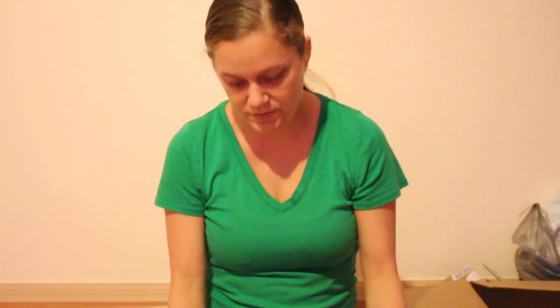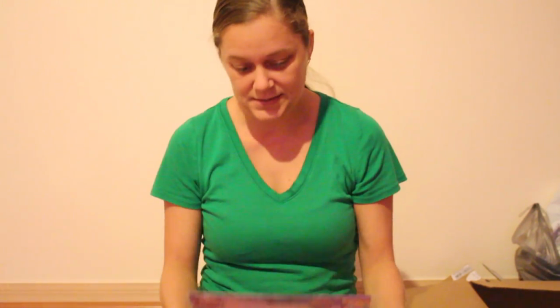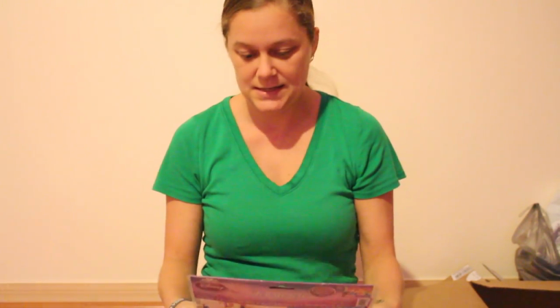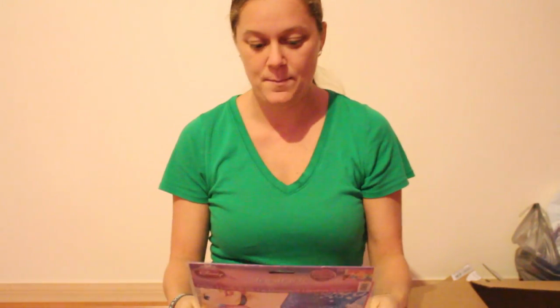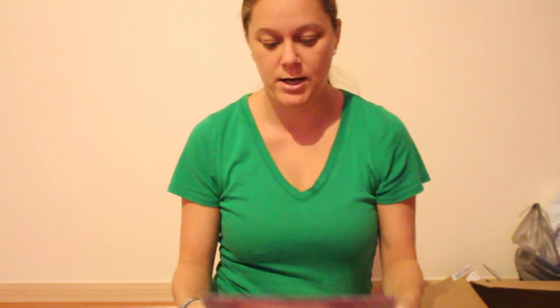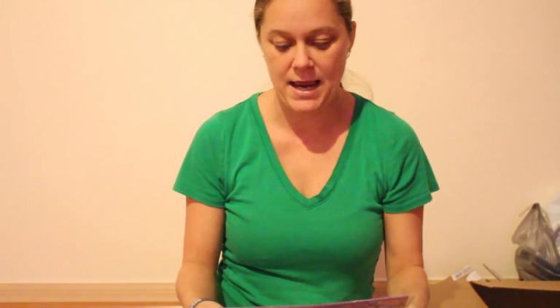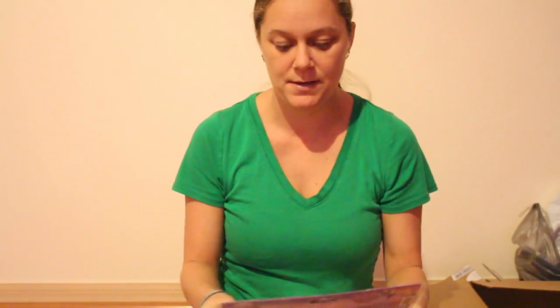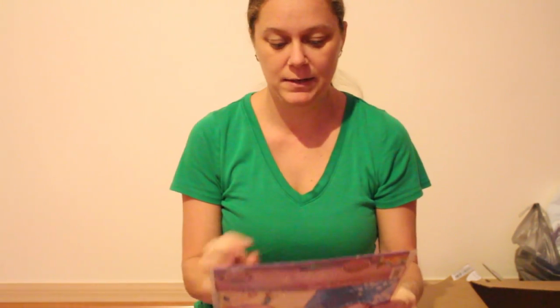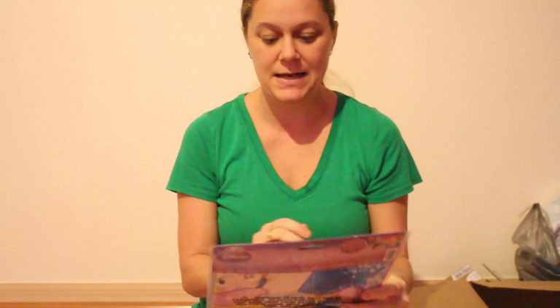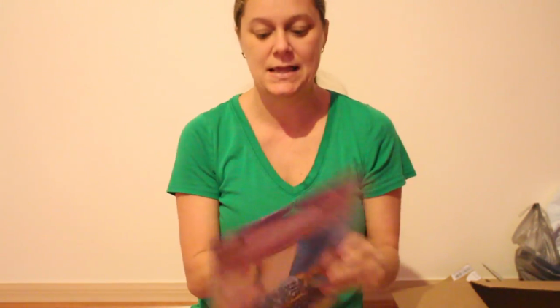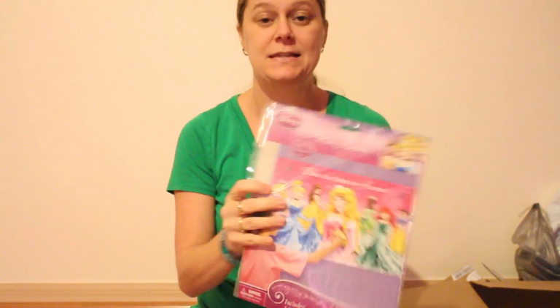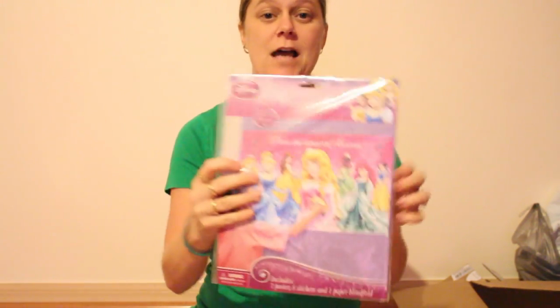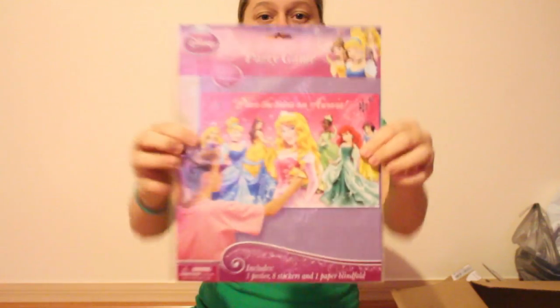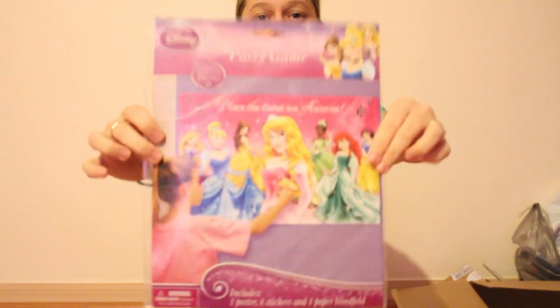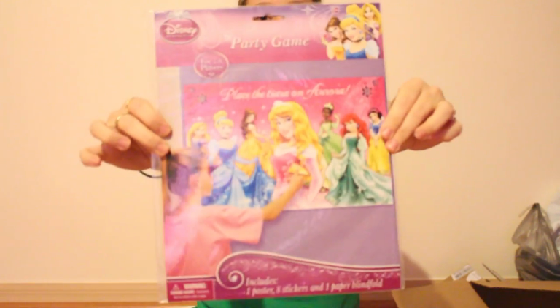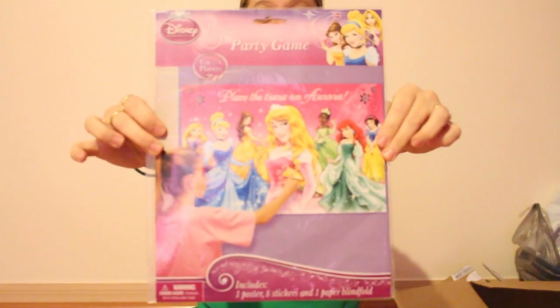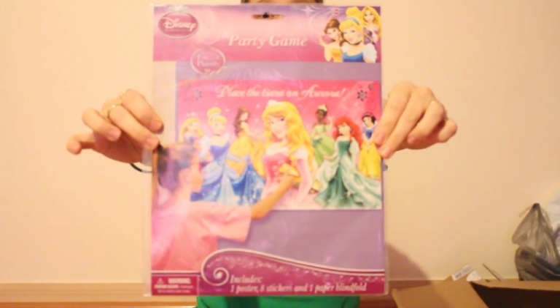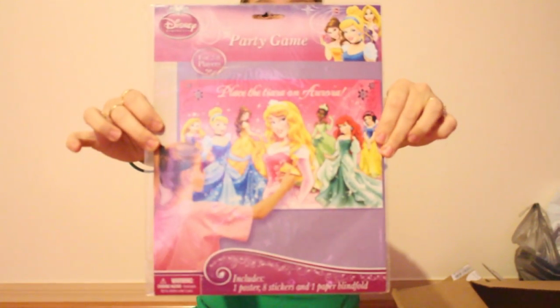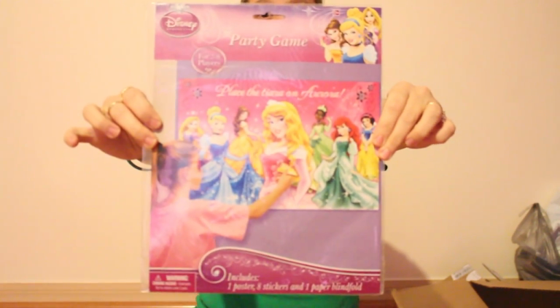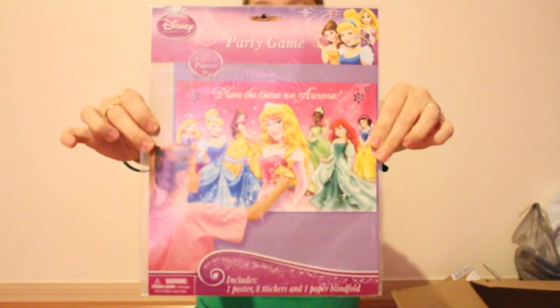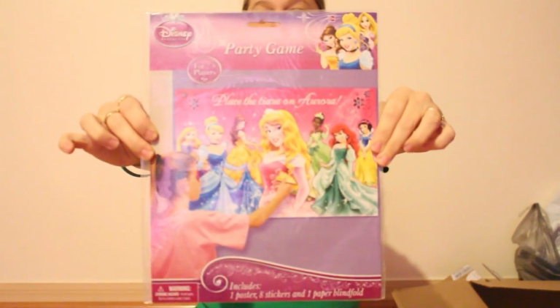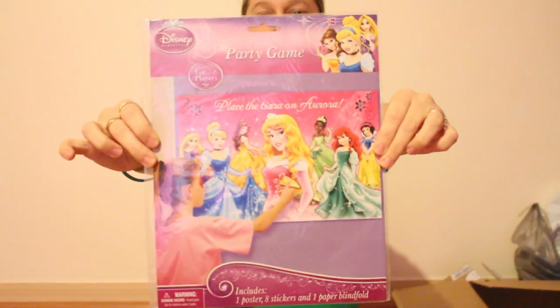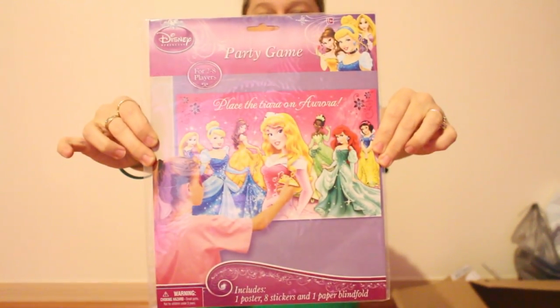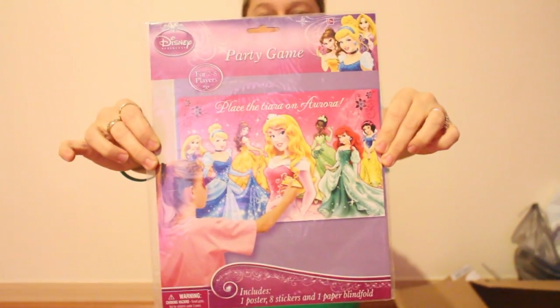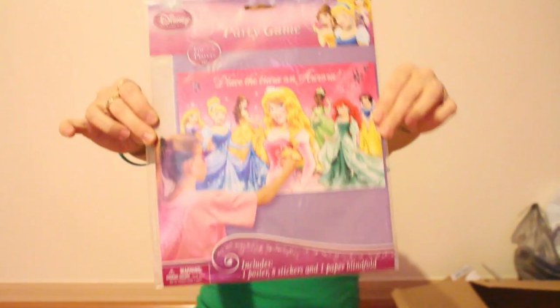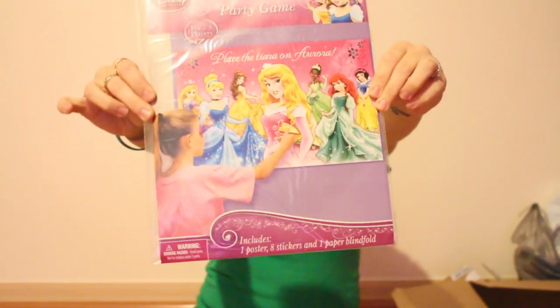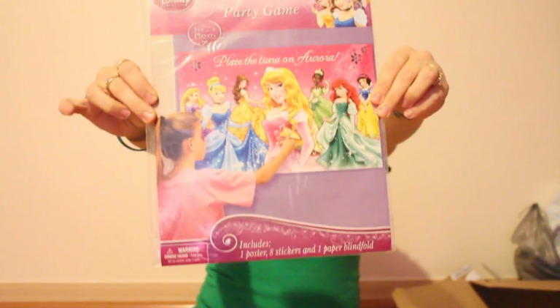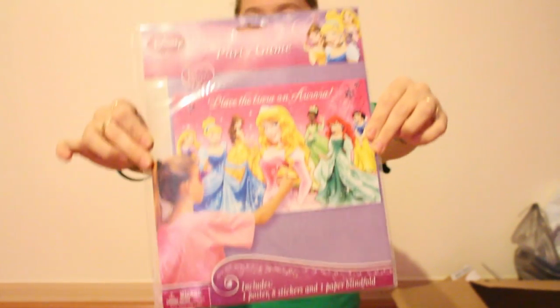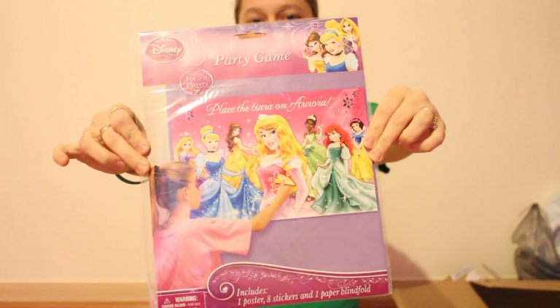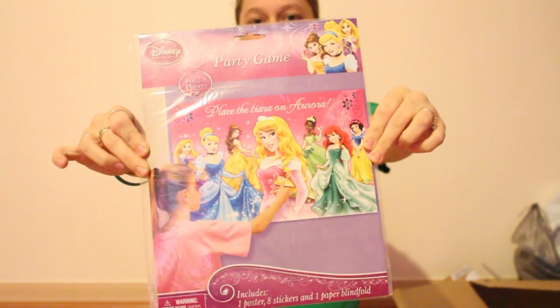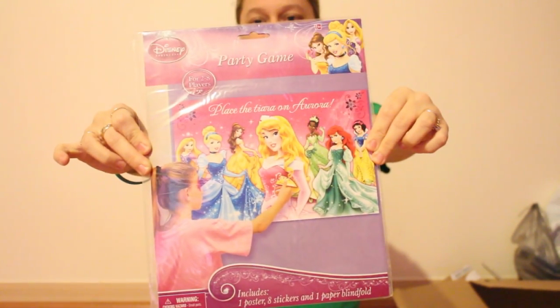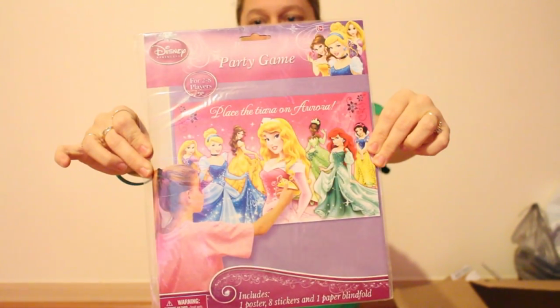This is a party game — Place the Tiara on Aurora. So that will be a fun game for all the little girls to play.